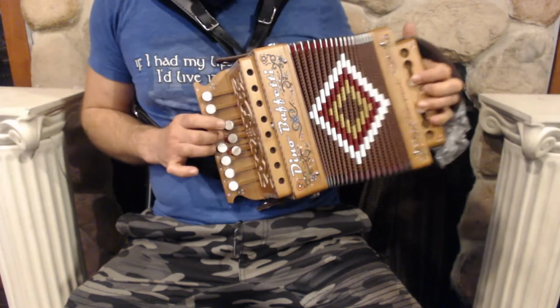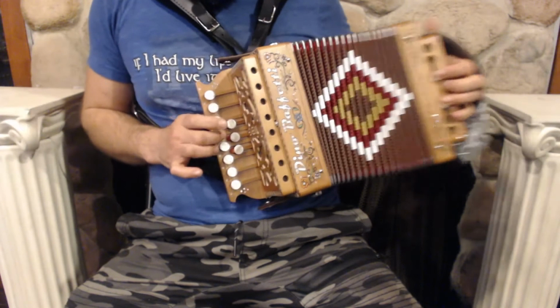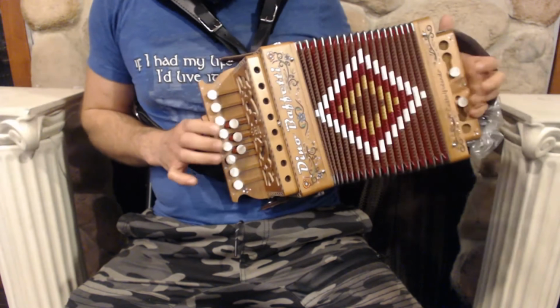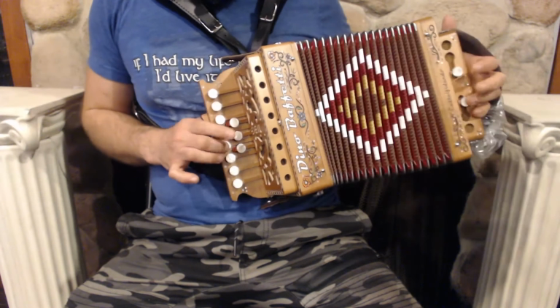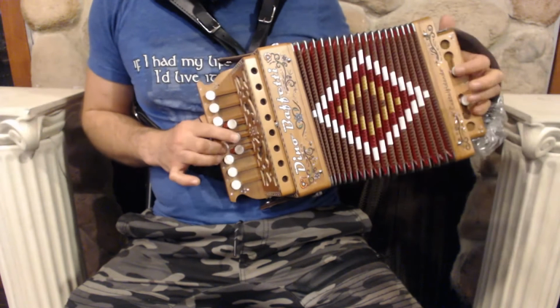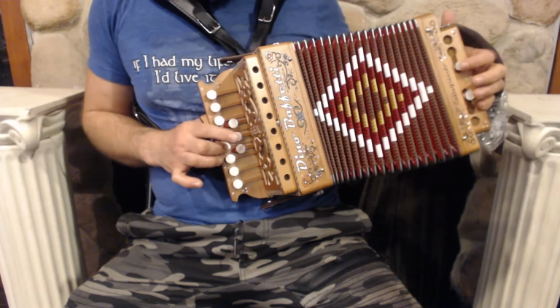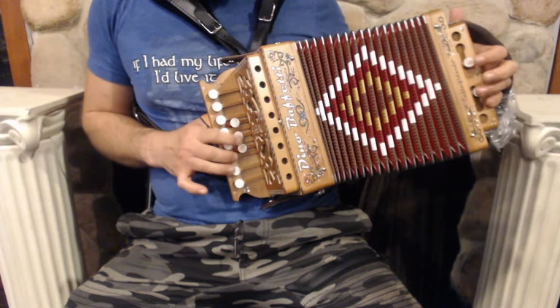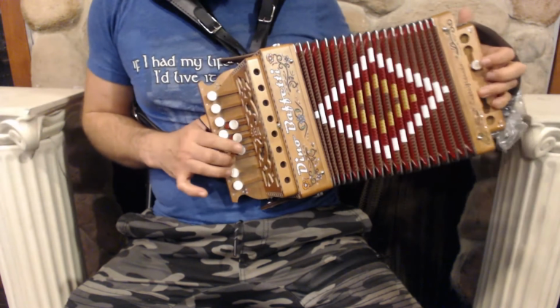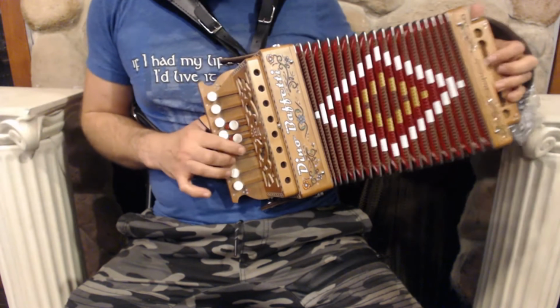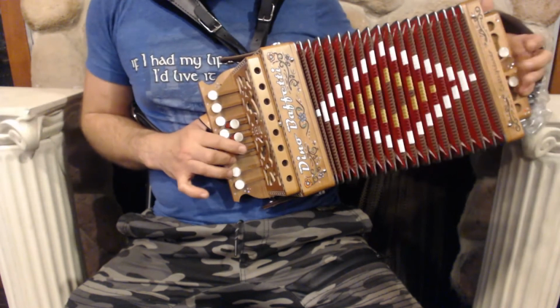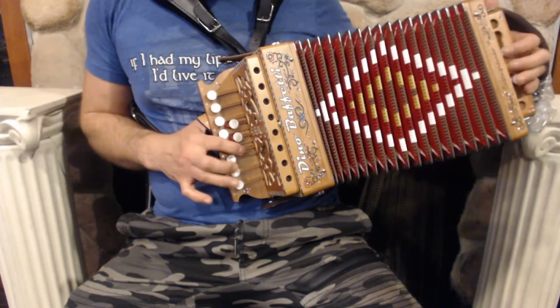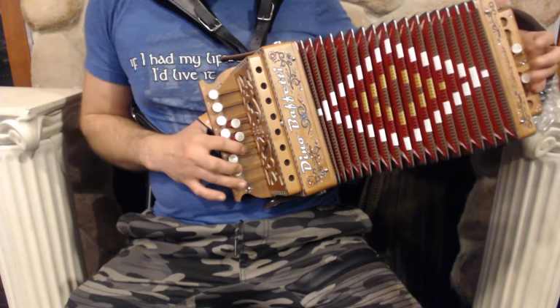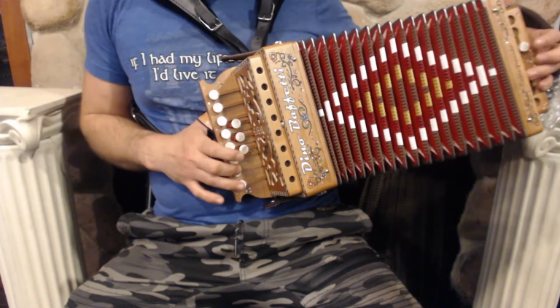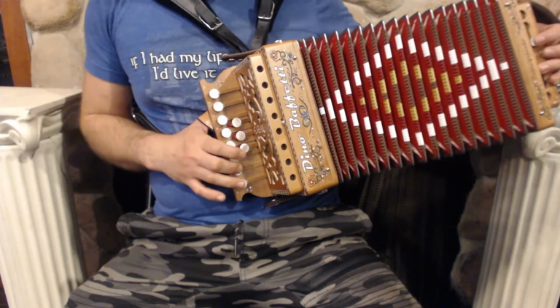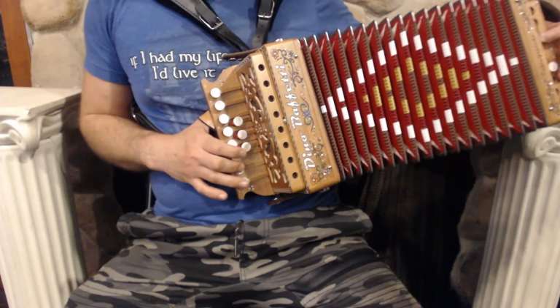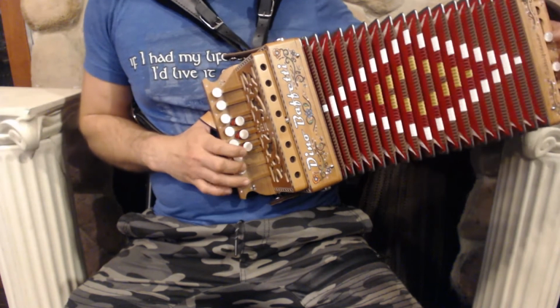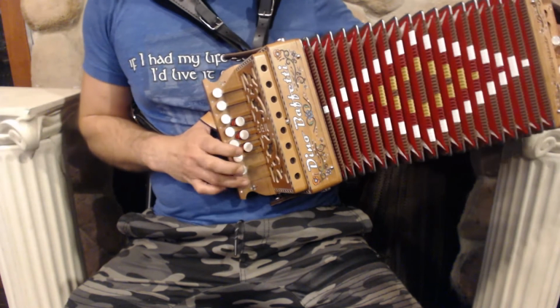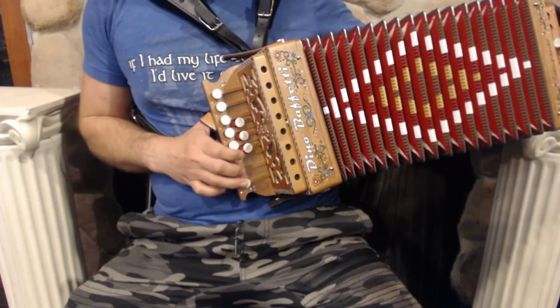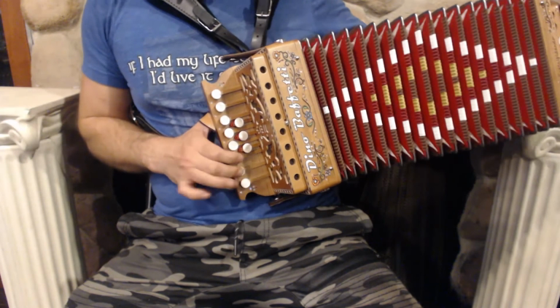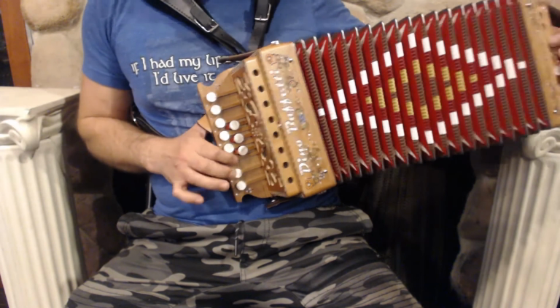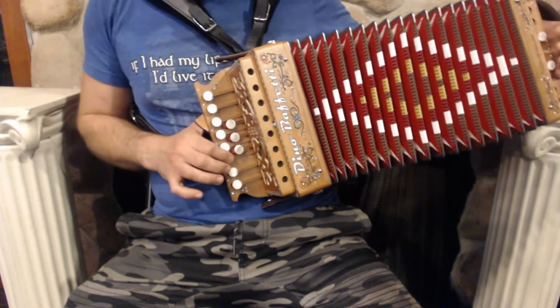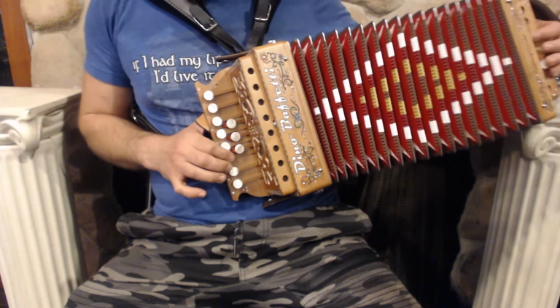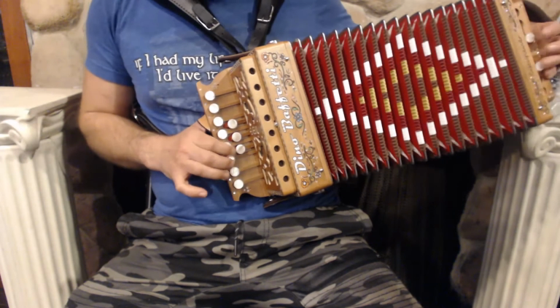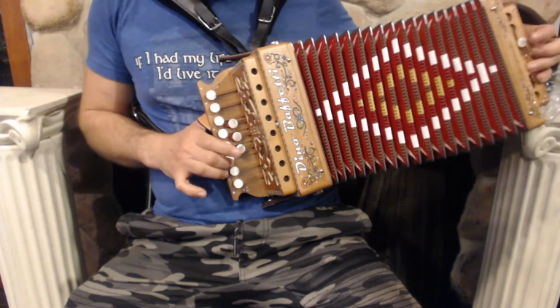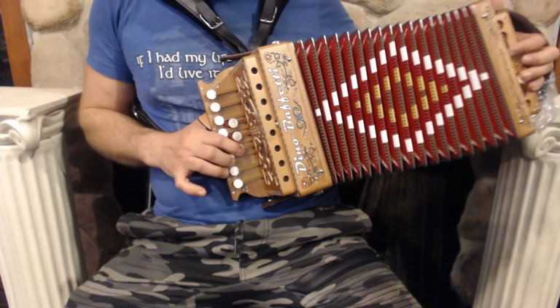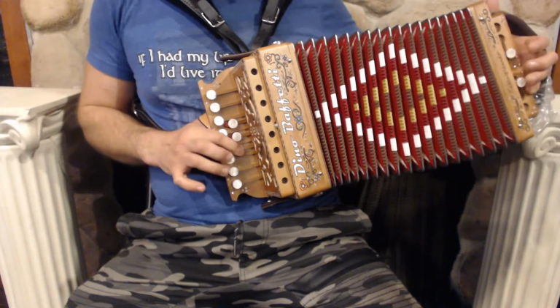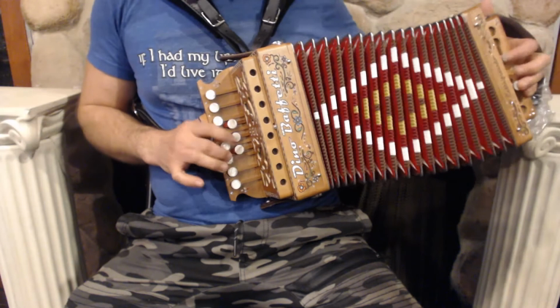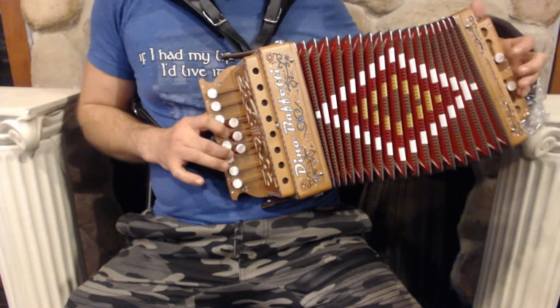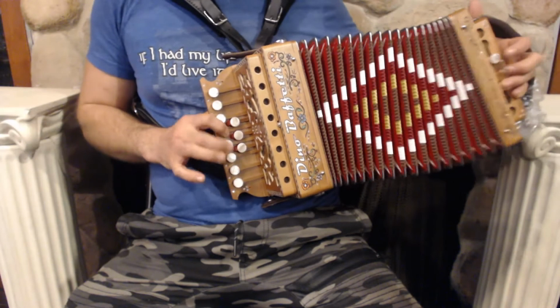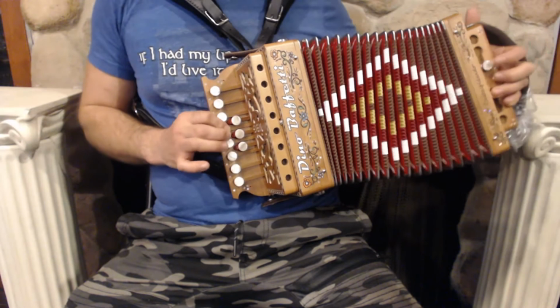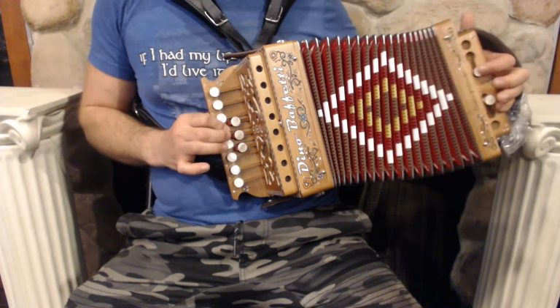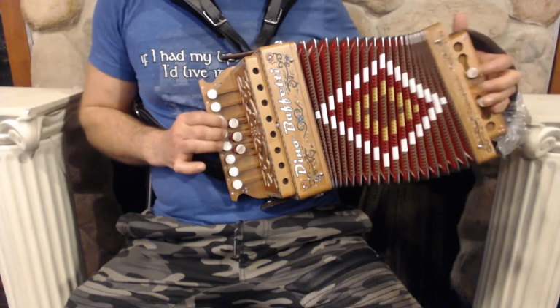On the treble side we have 13 buttons and 4 sets of reeds.